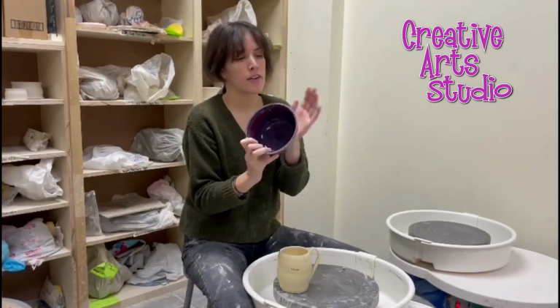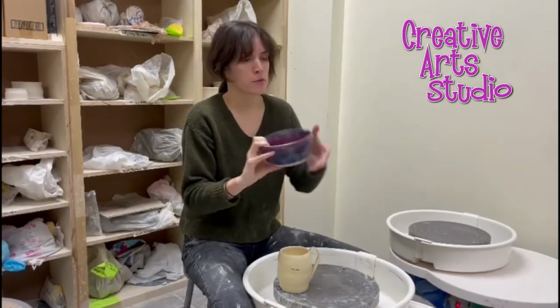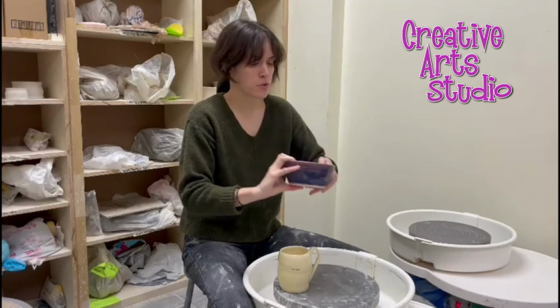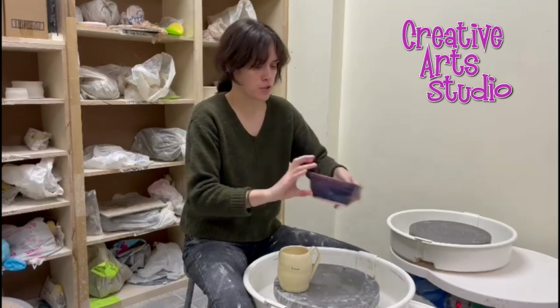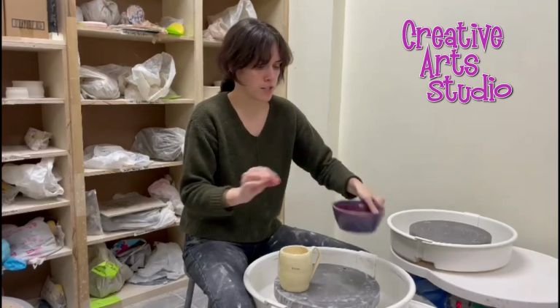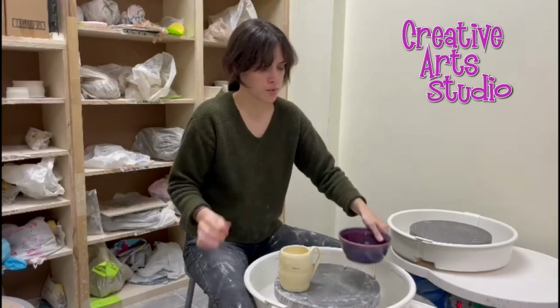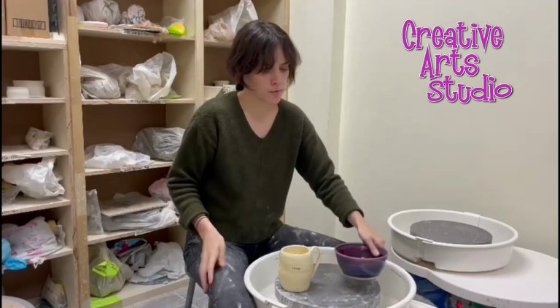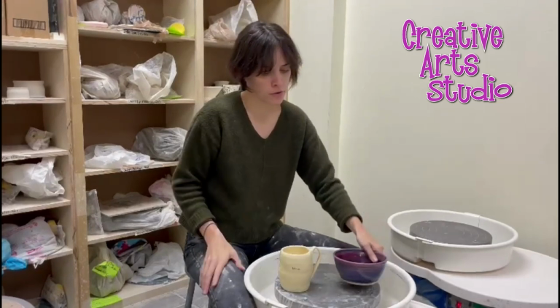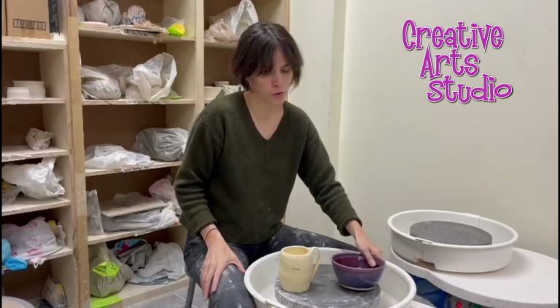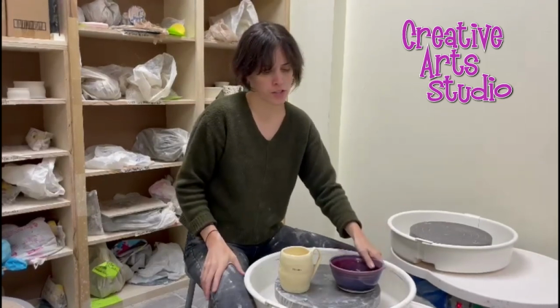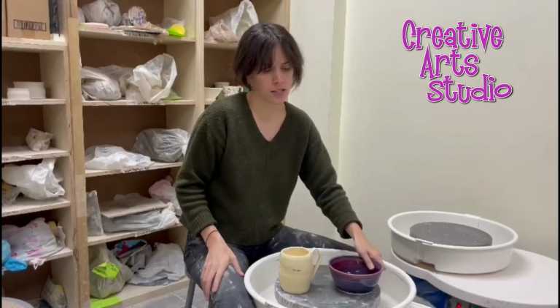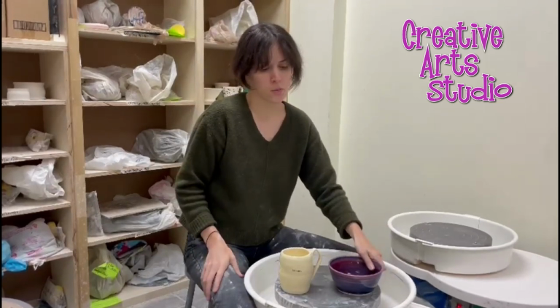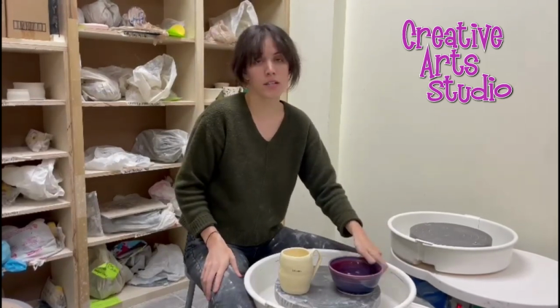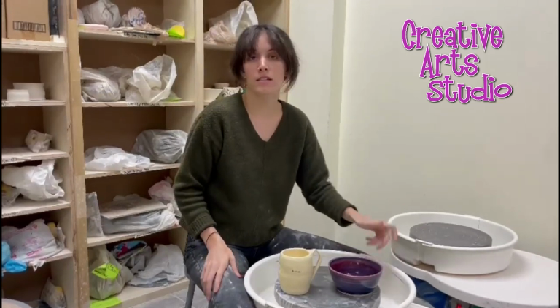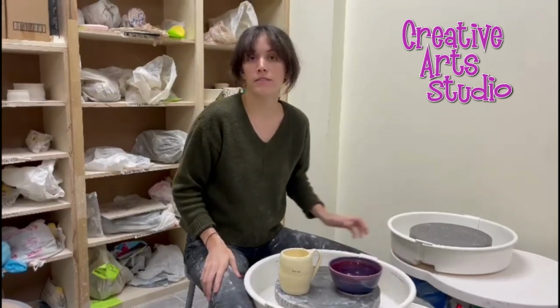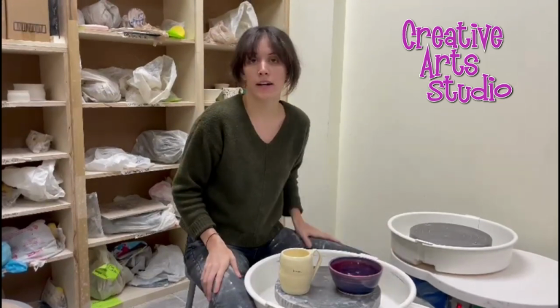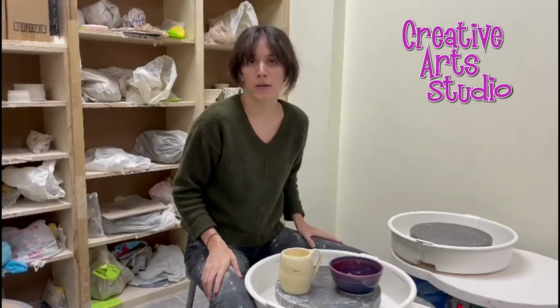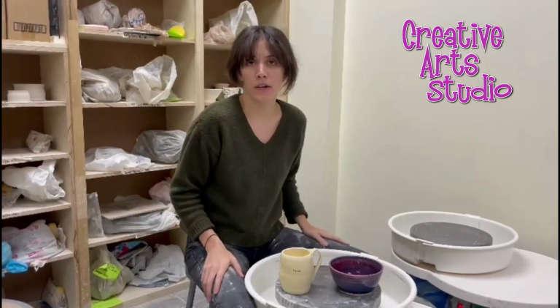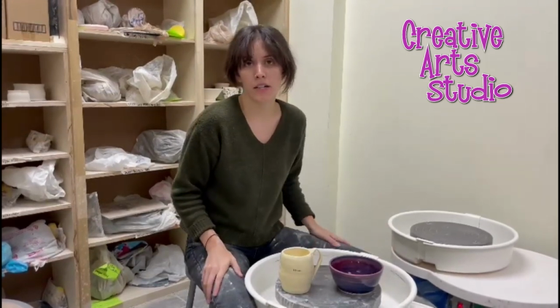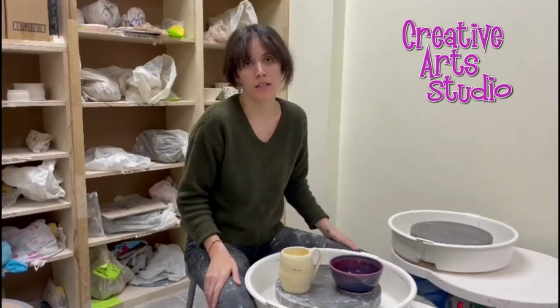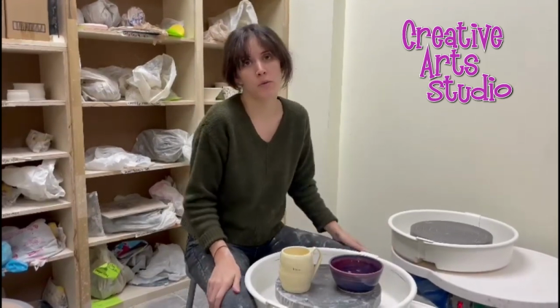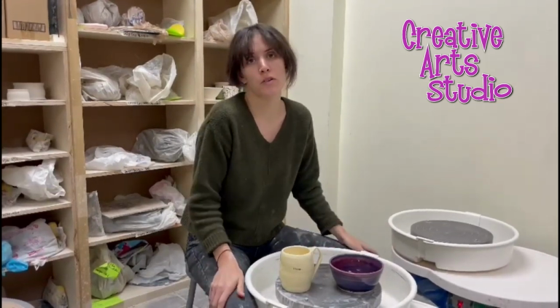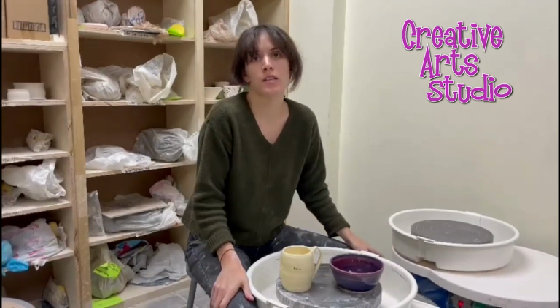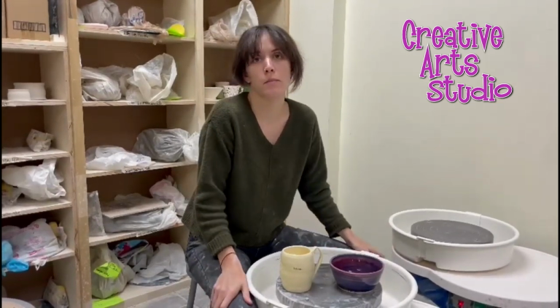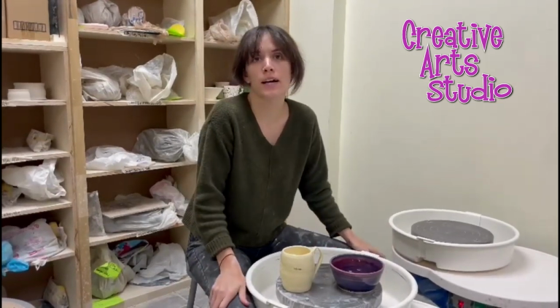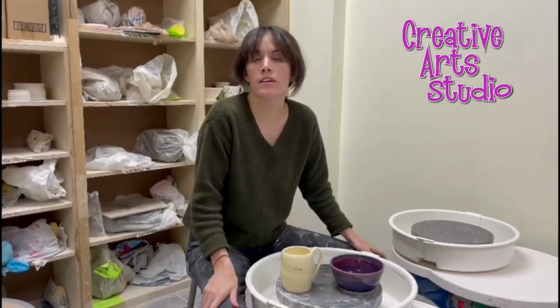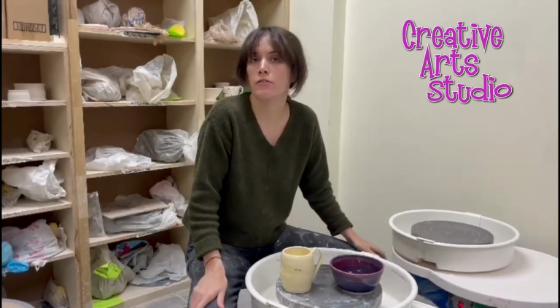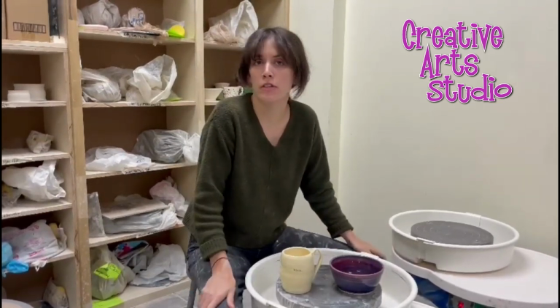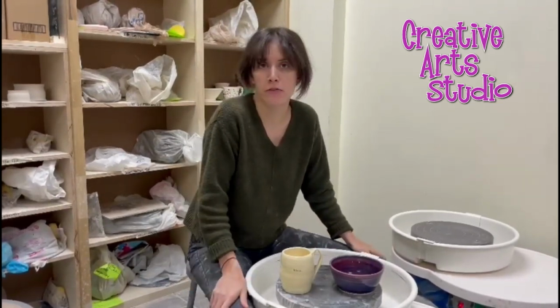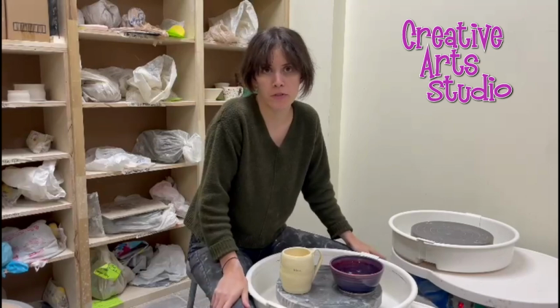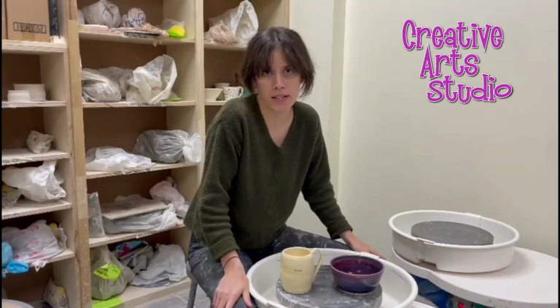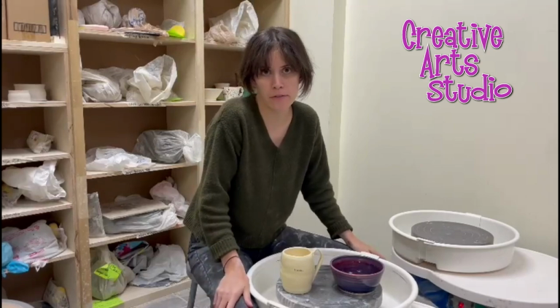Afterwards, we do keep them for four to six weeks to fire them in our kilns, but when you get them back, they are fully food-safe.